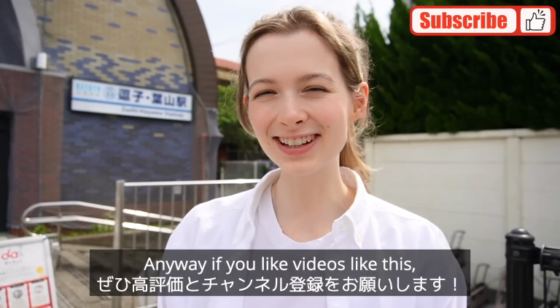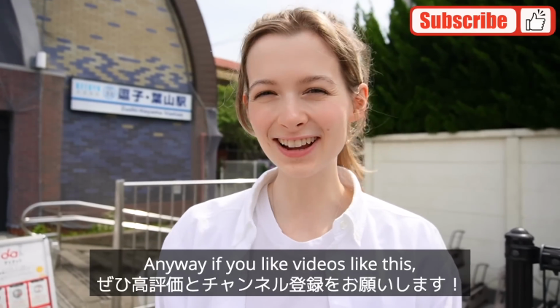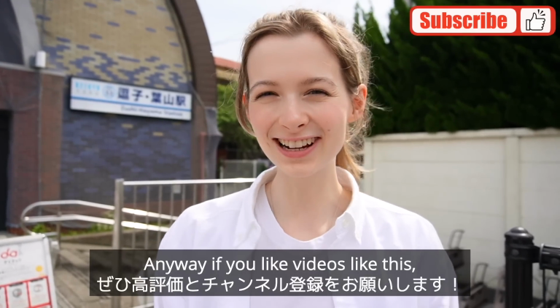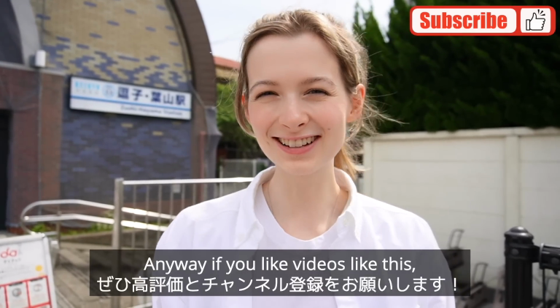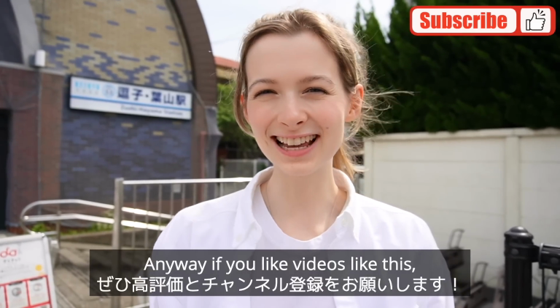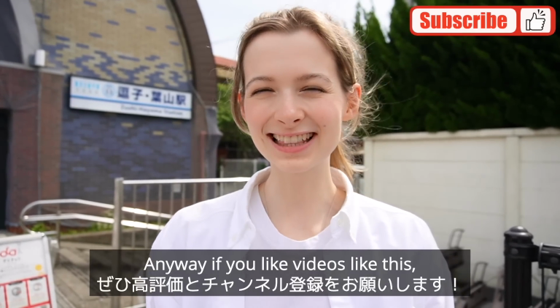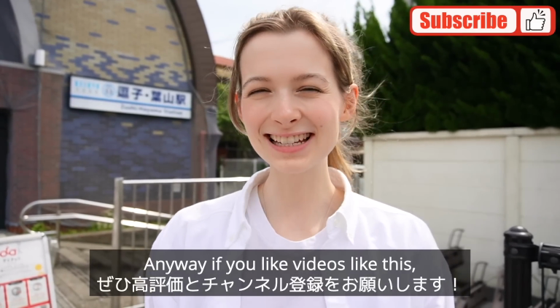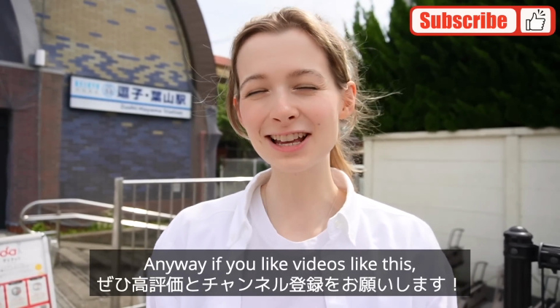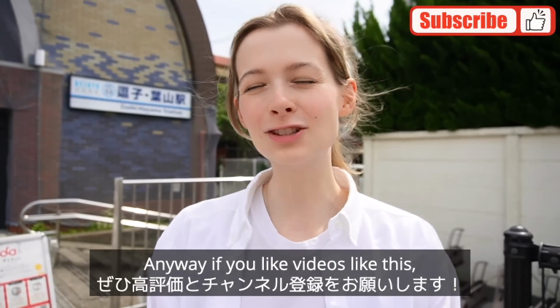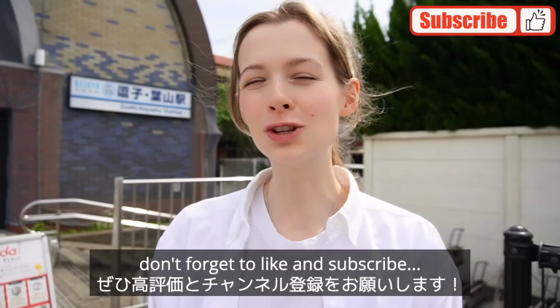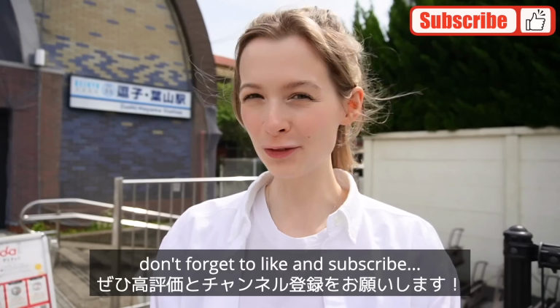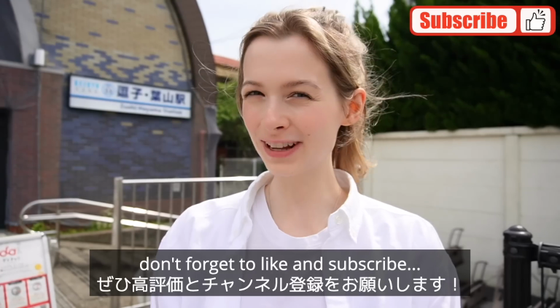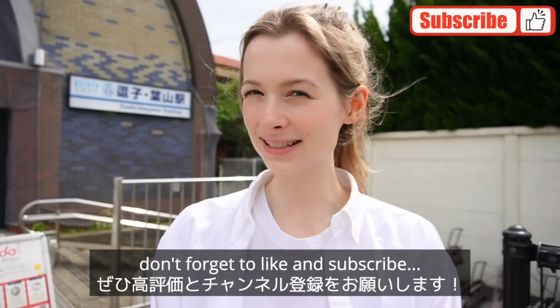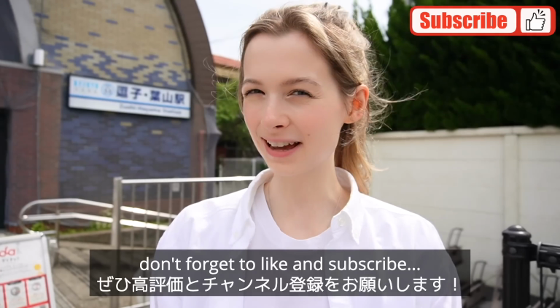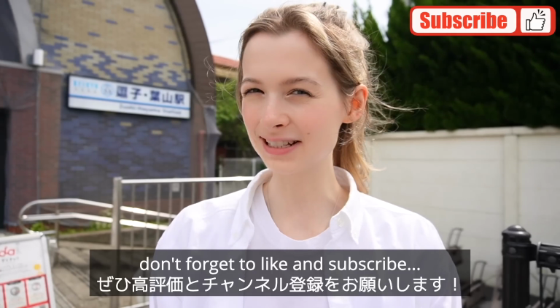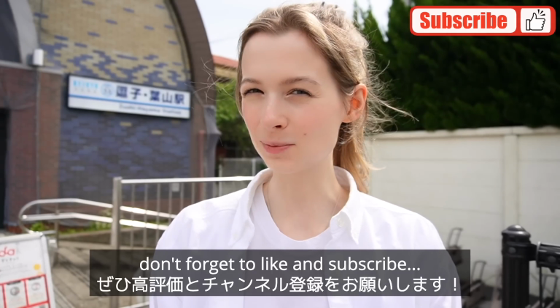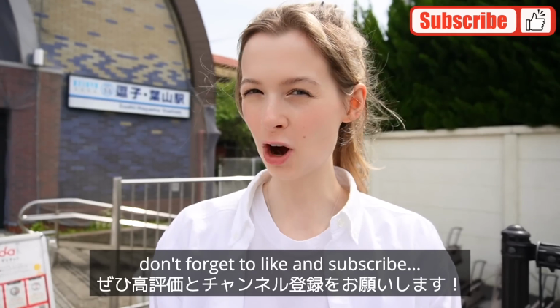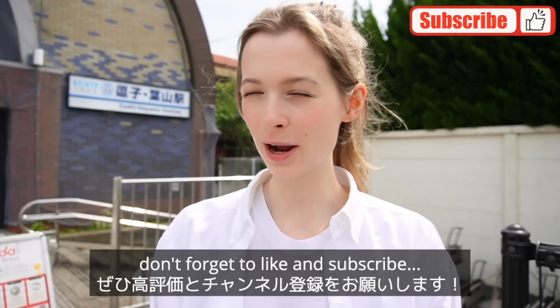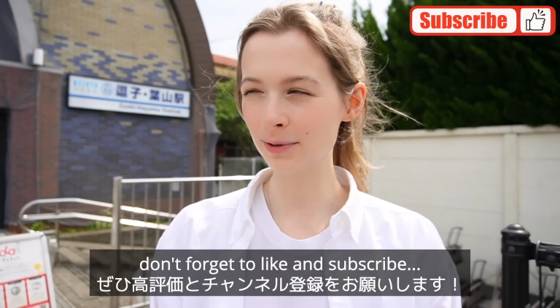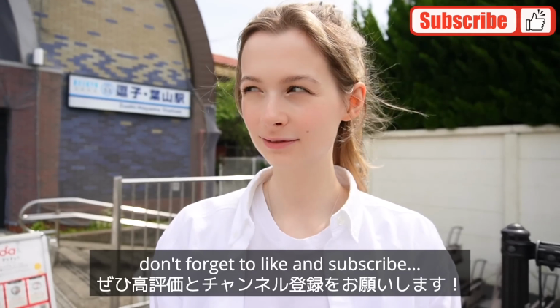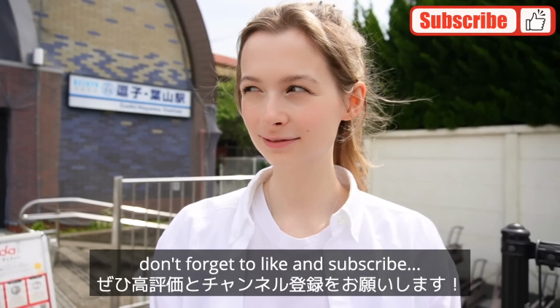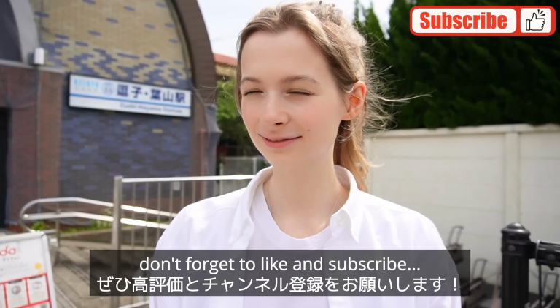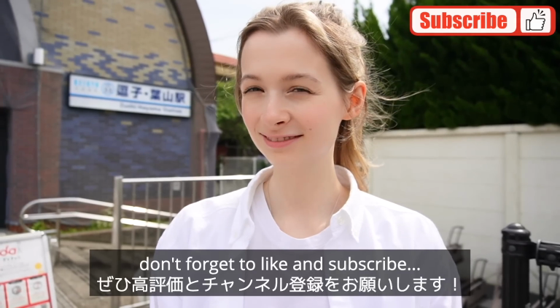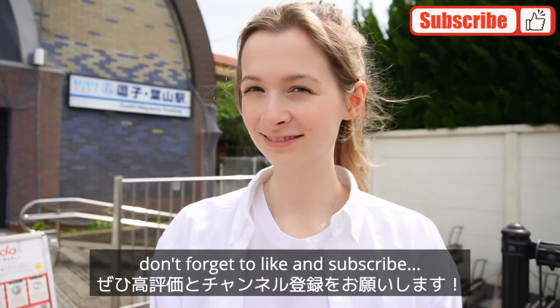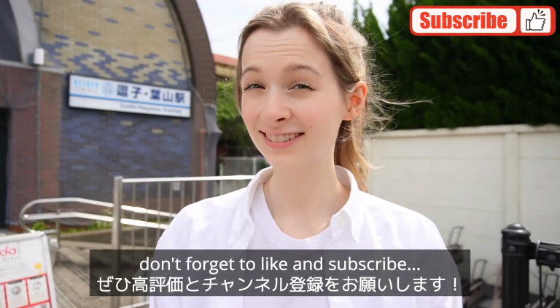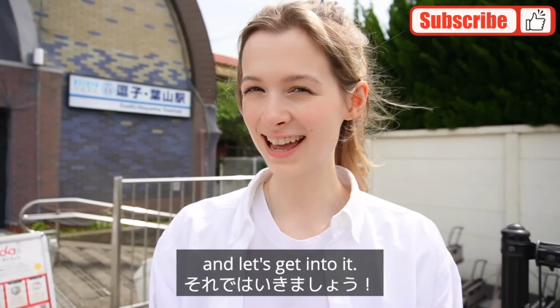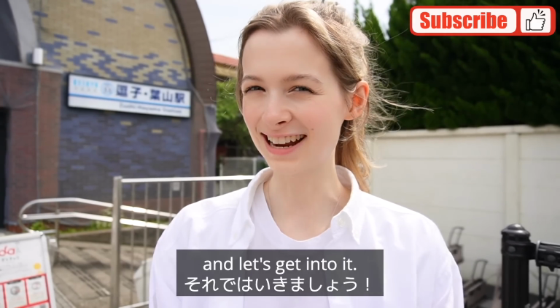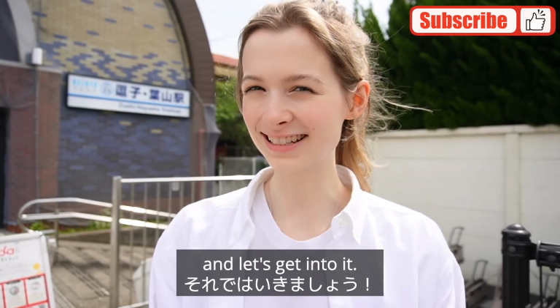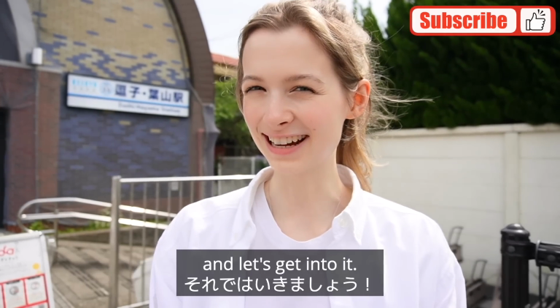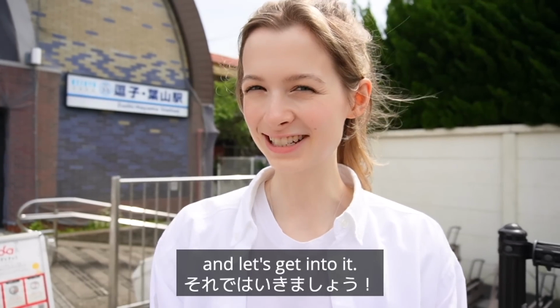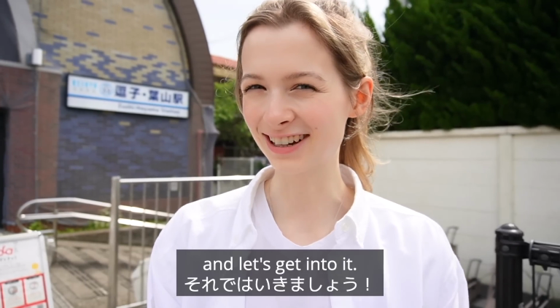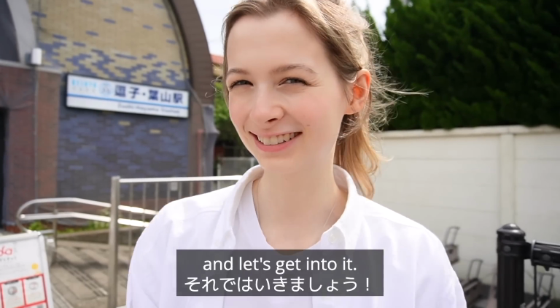If you like videos like this, don't forget to like and subscribe and let's get into it.